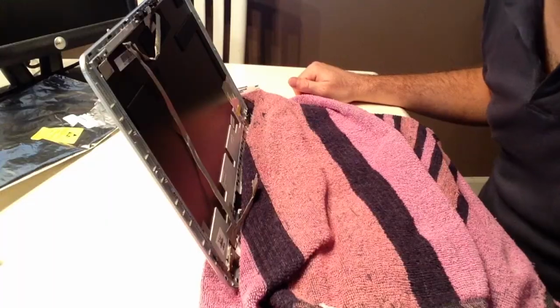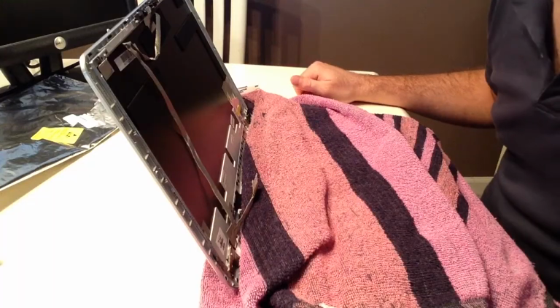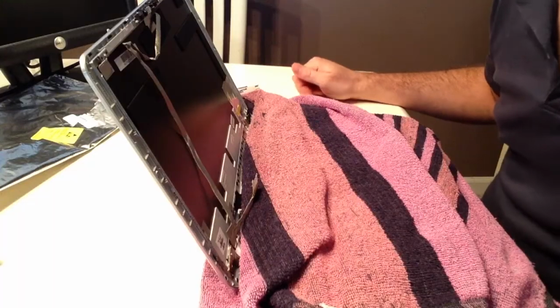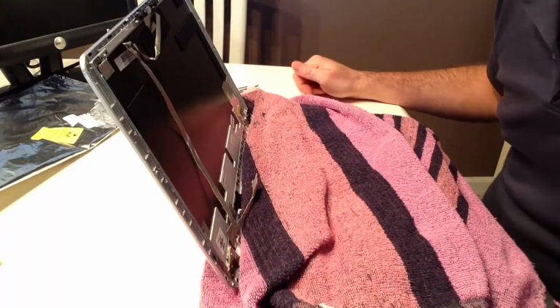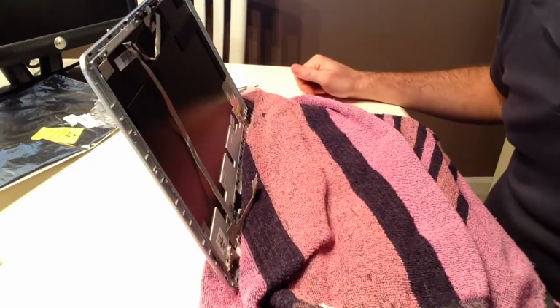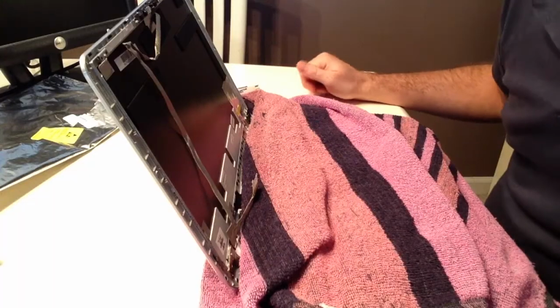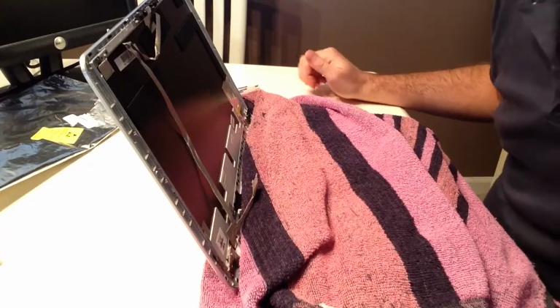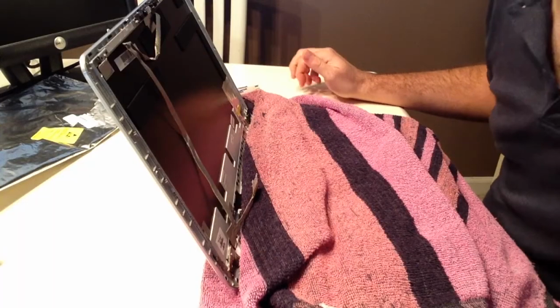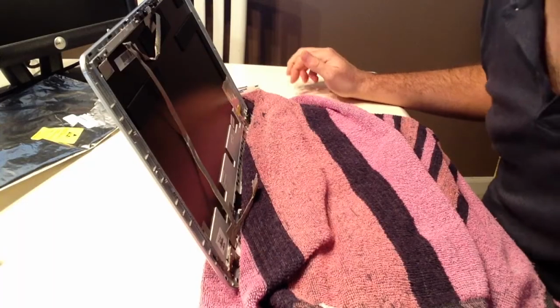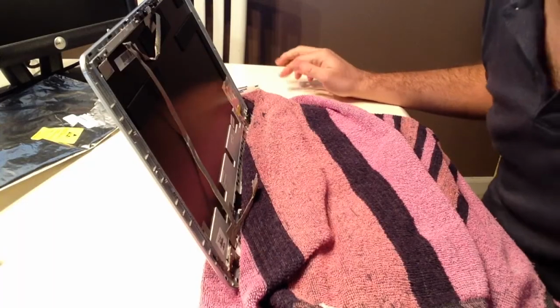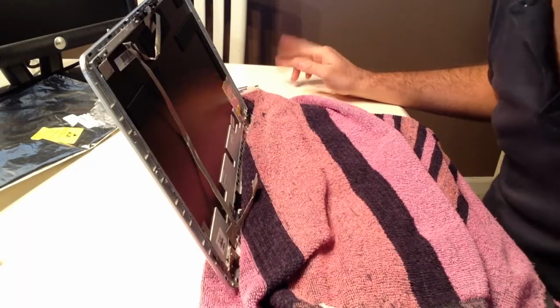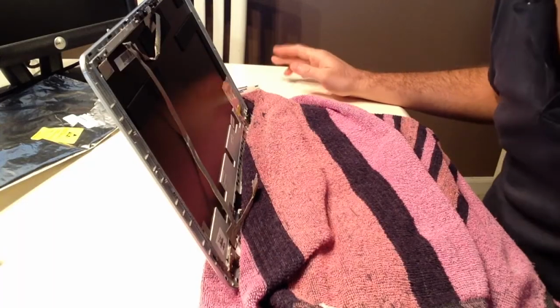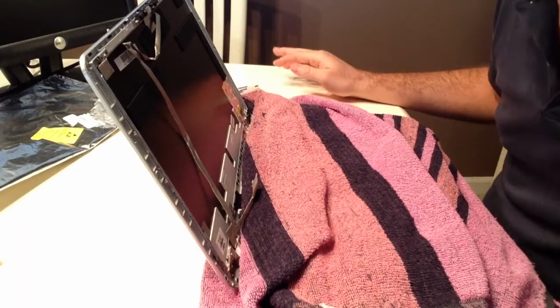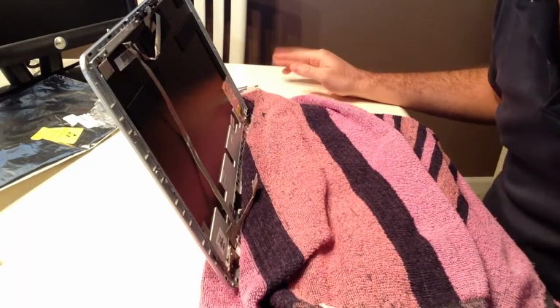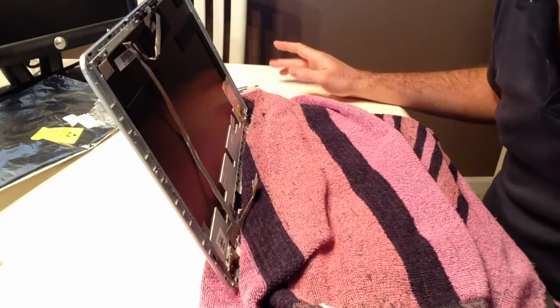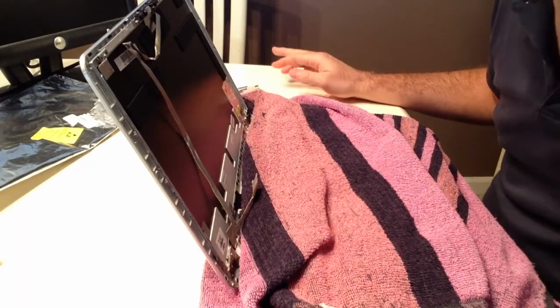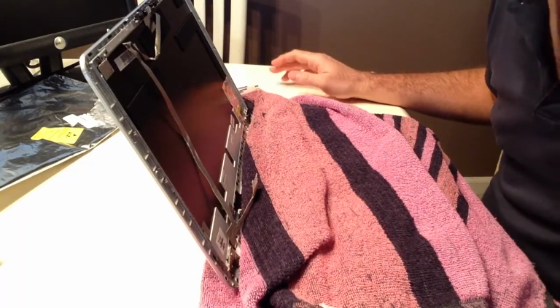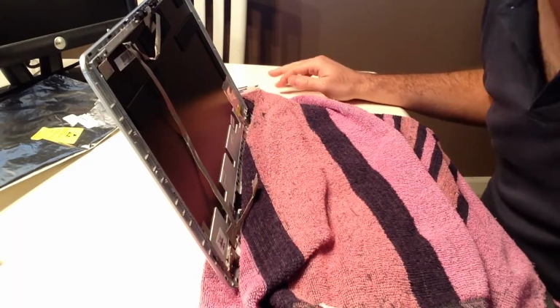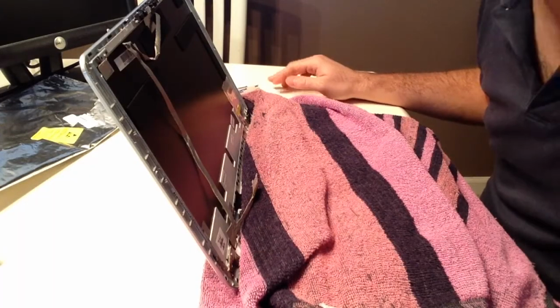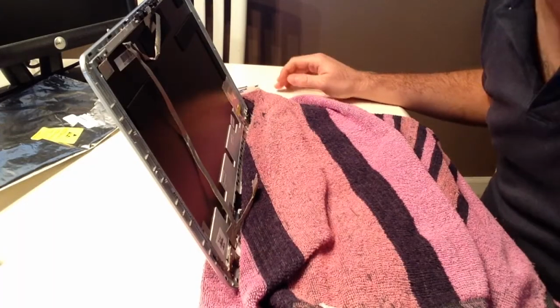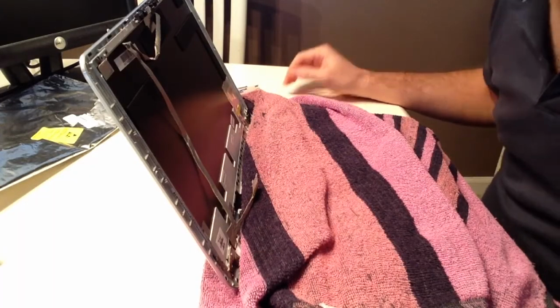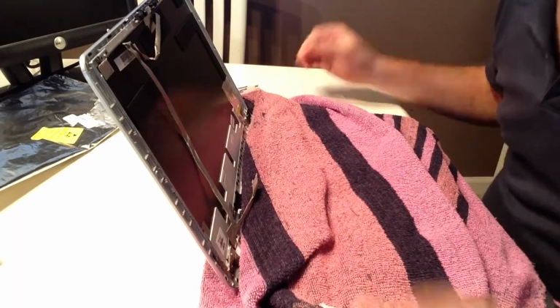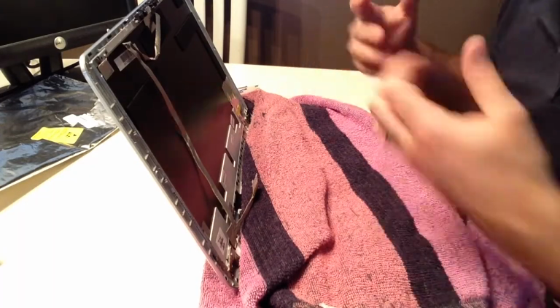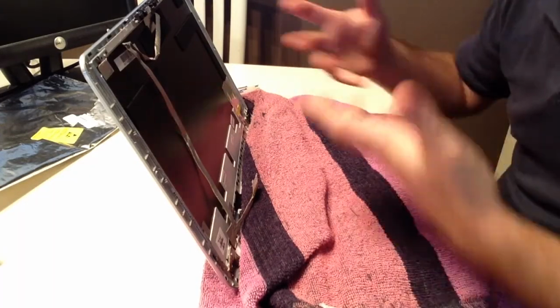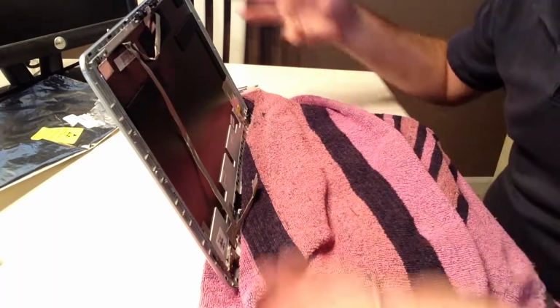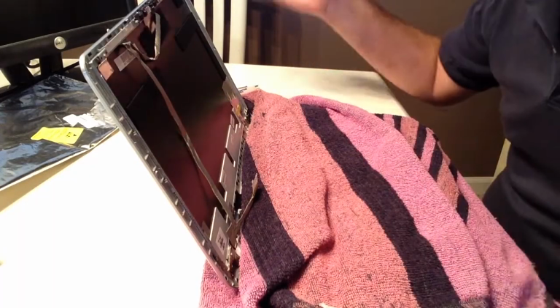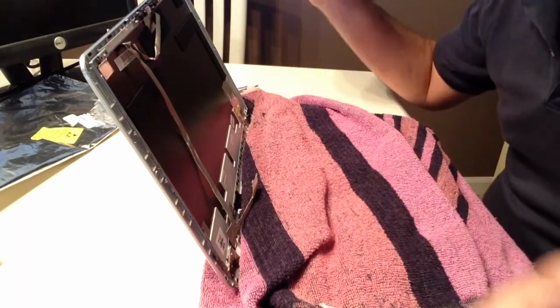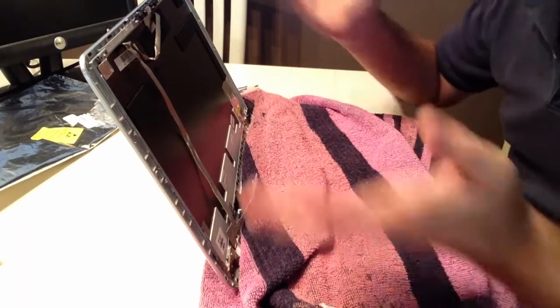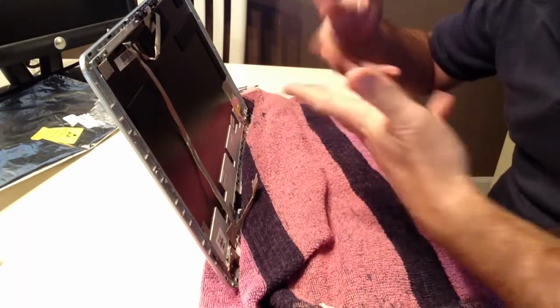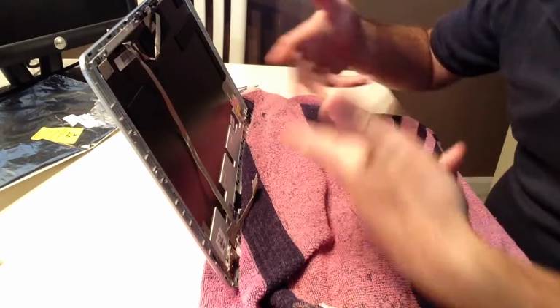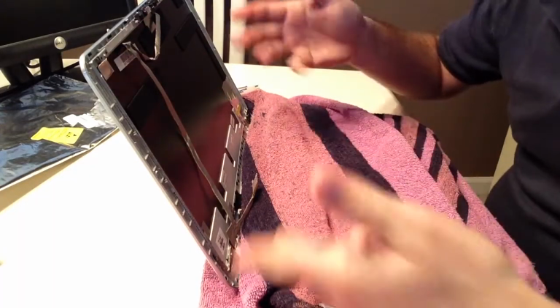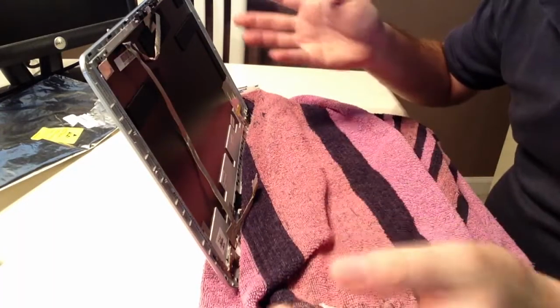Through the magic of simply not filming that part, you have traveled through time, and now the screen is out already.